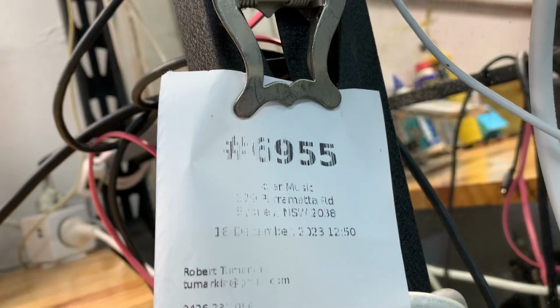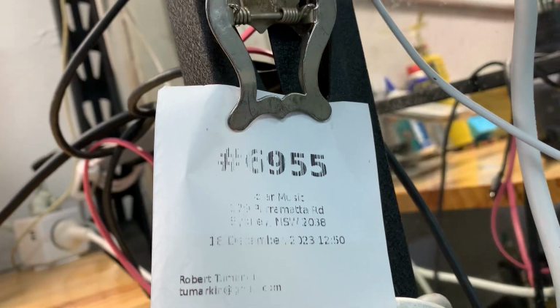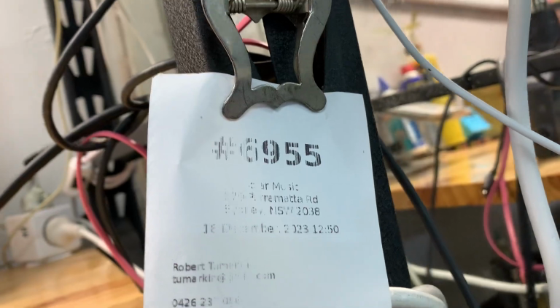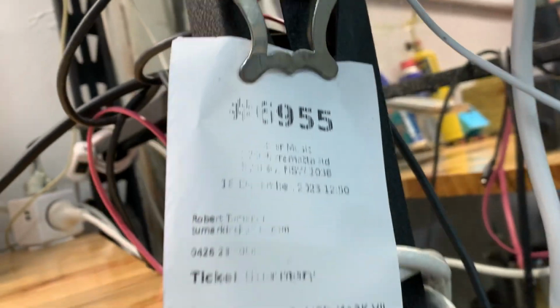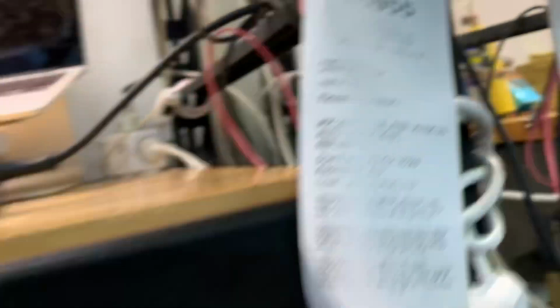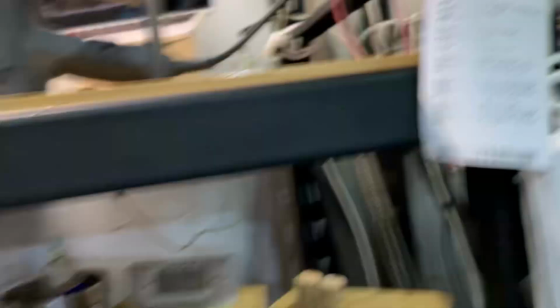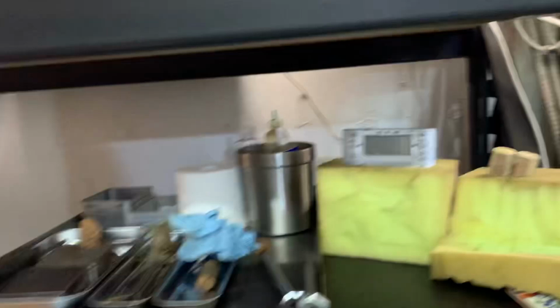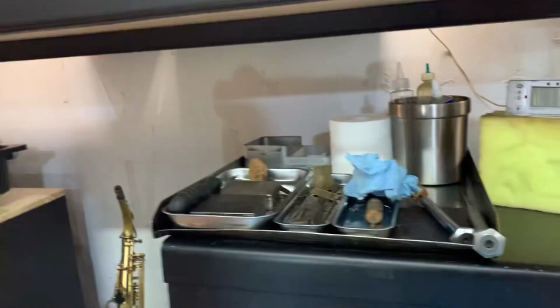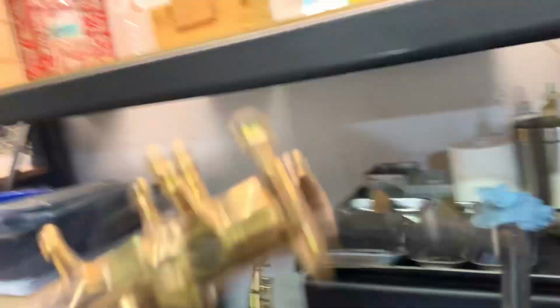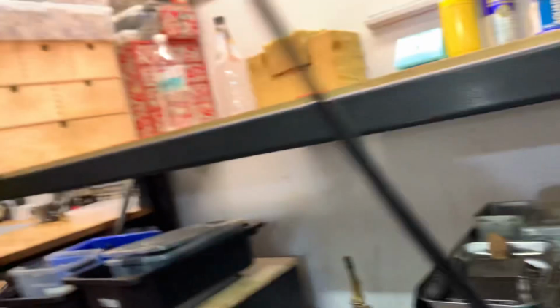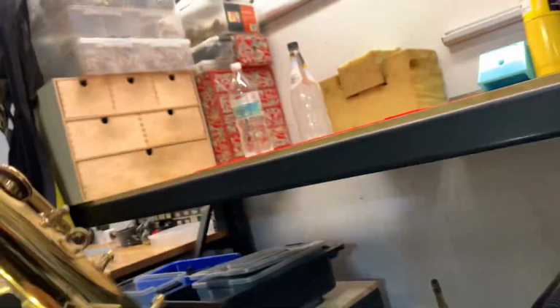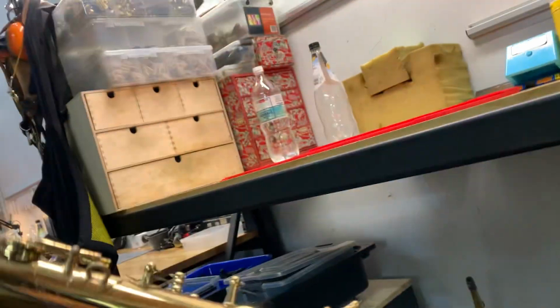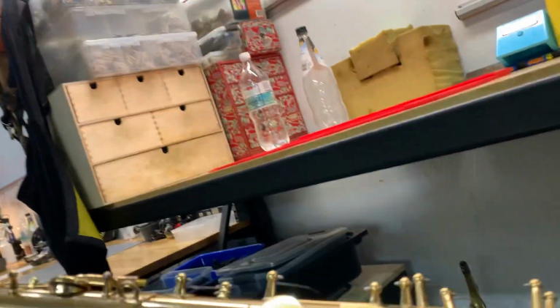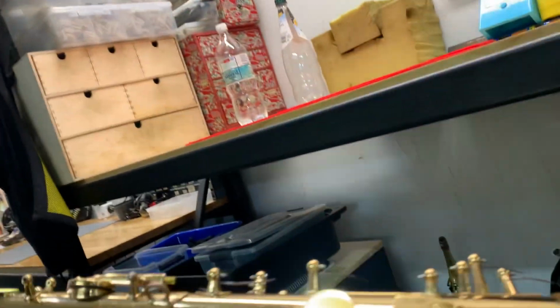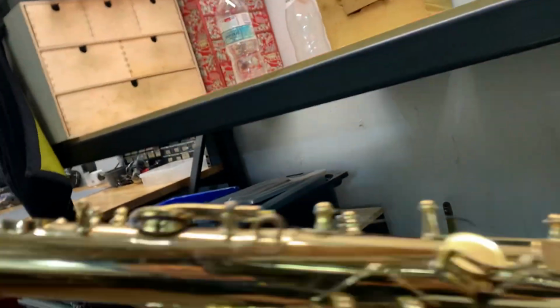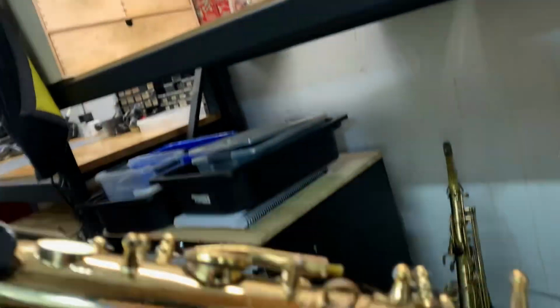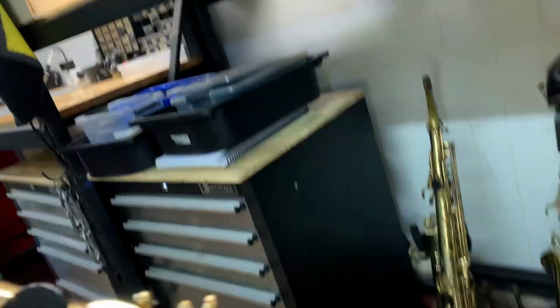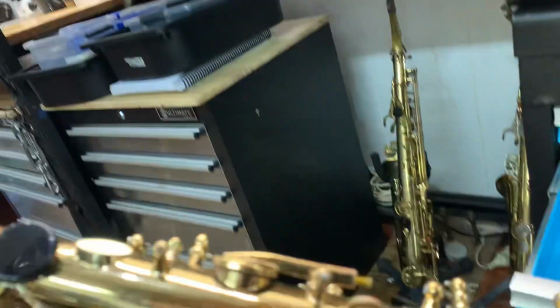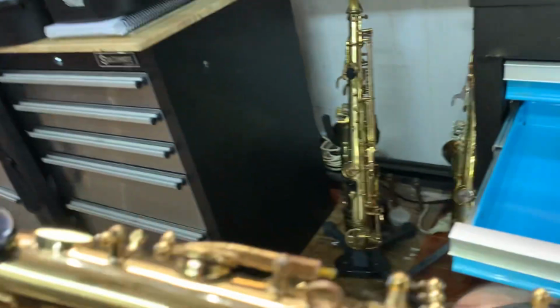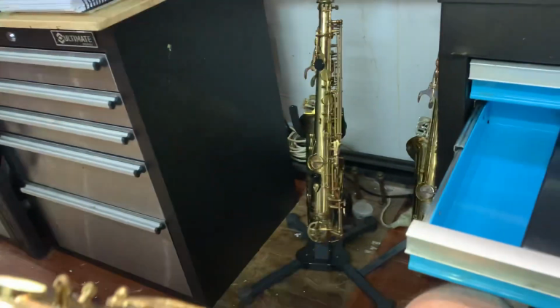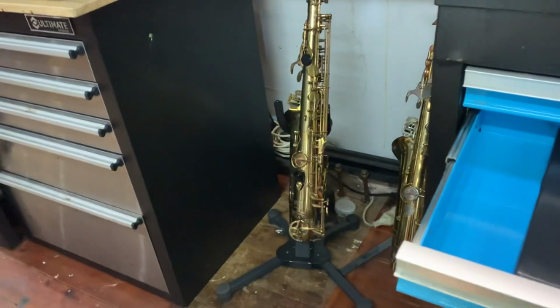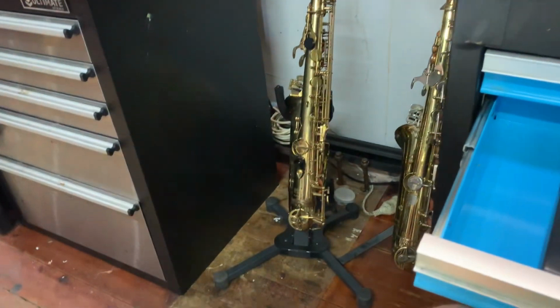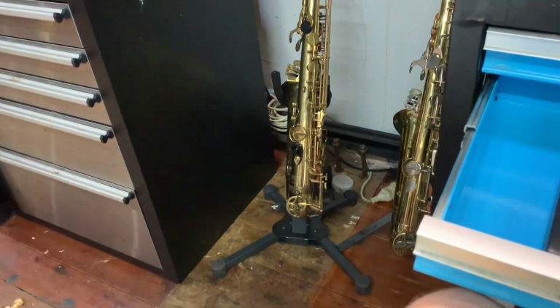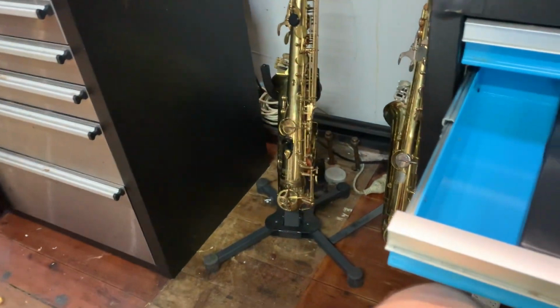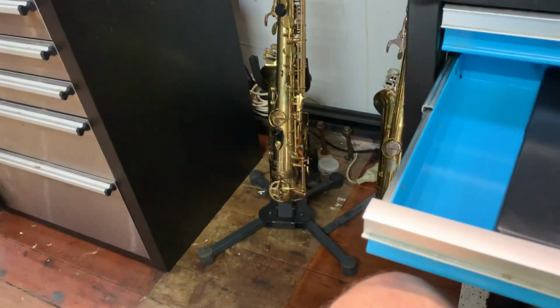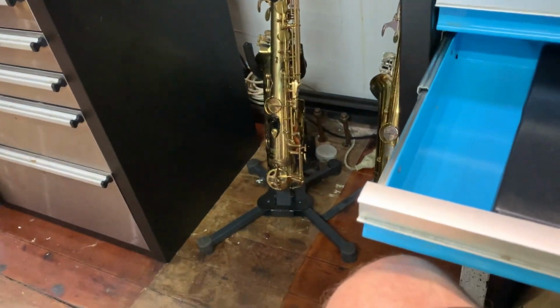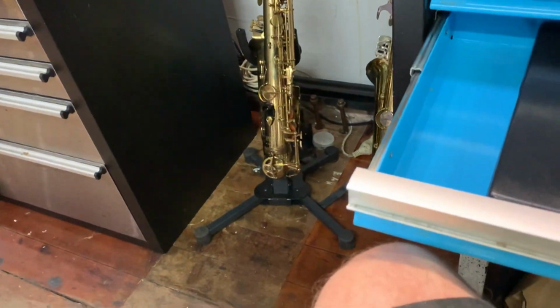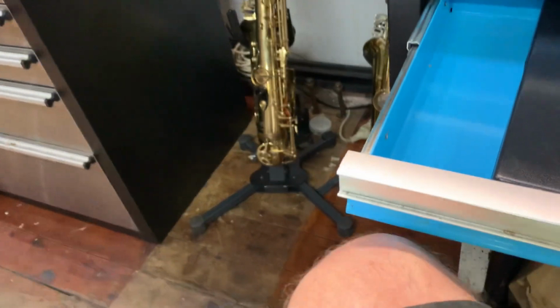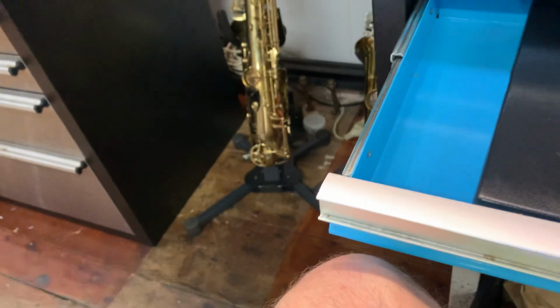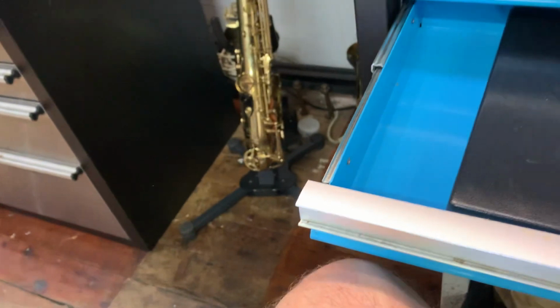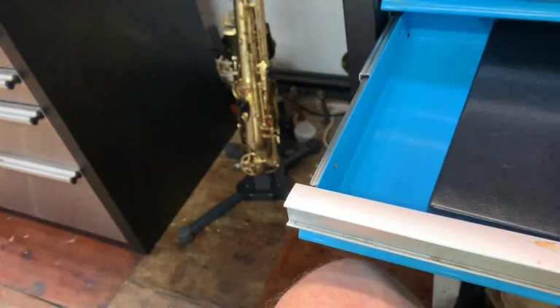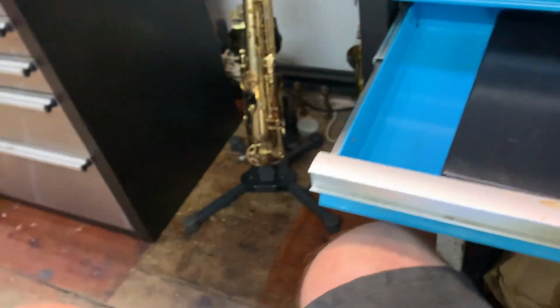We're taking 6955. It's the Selmer Mark 7 and we are on the Alt B-flat key.